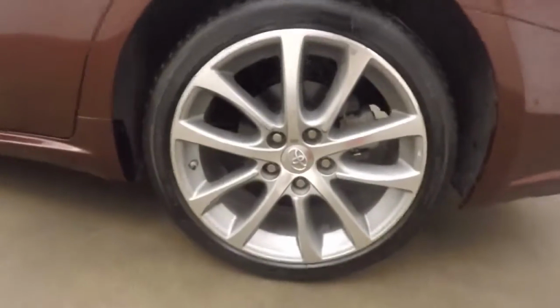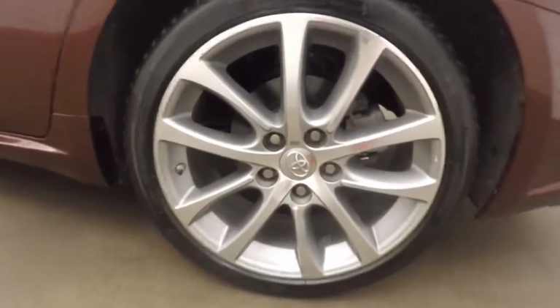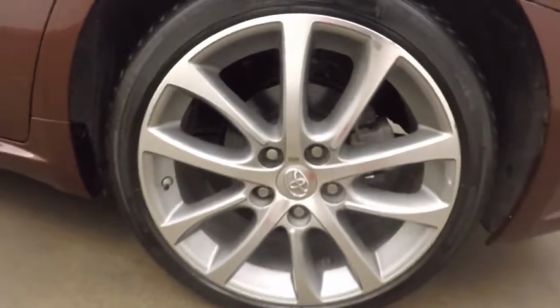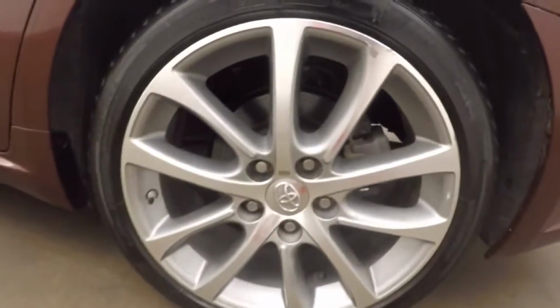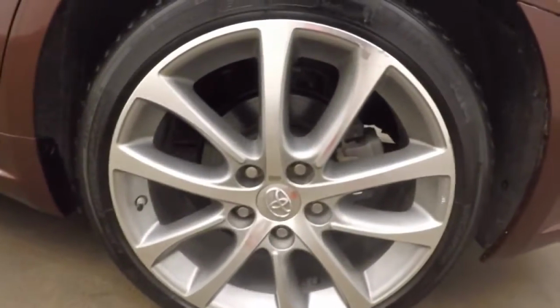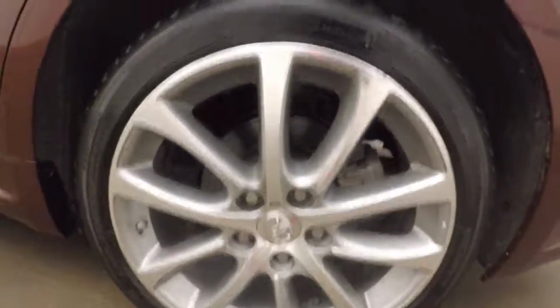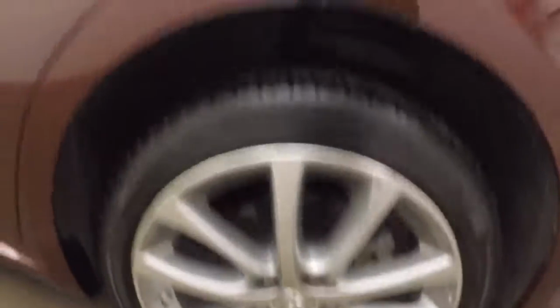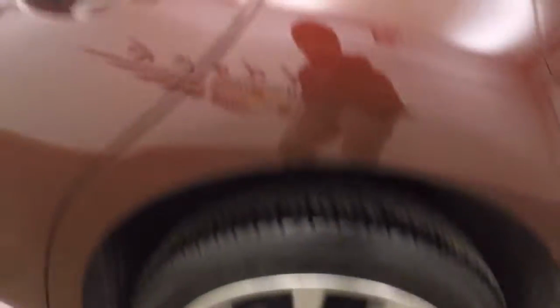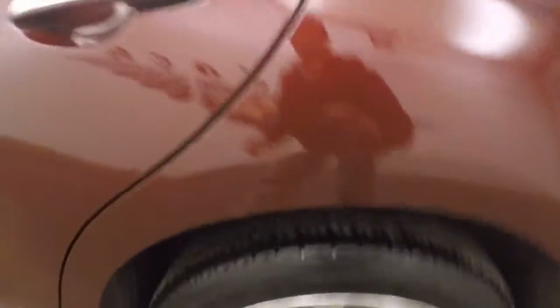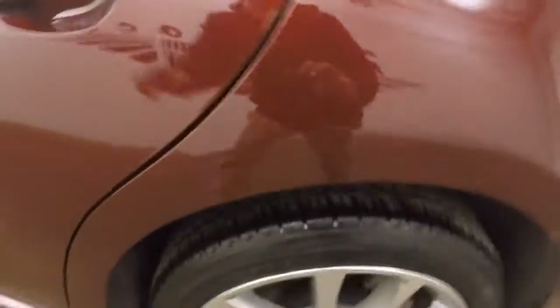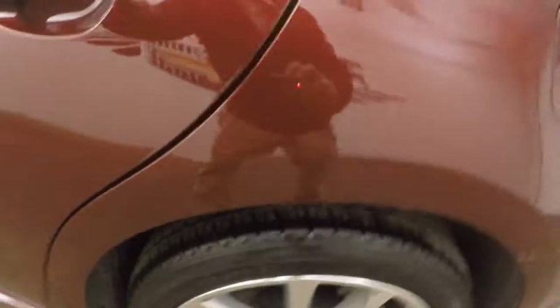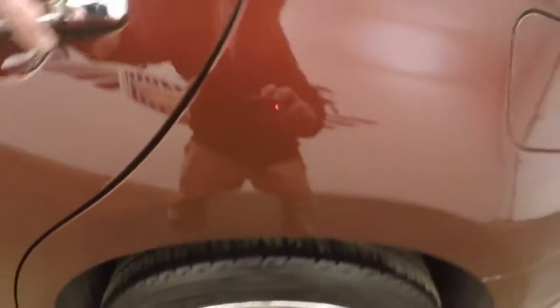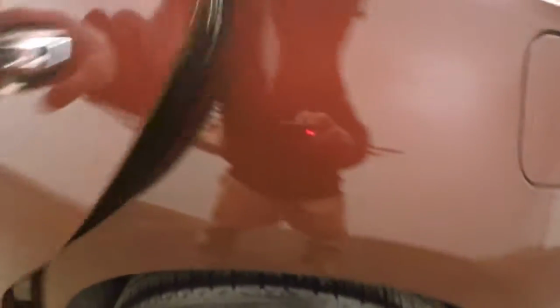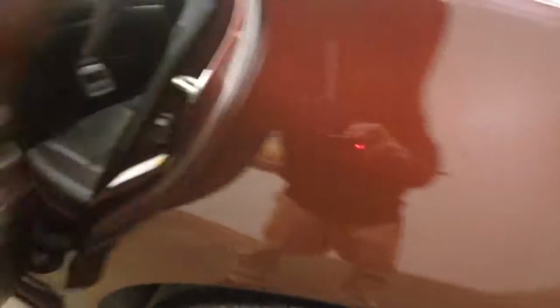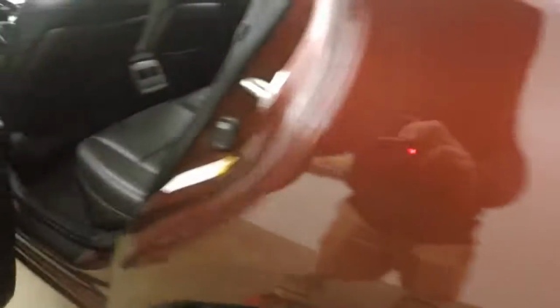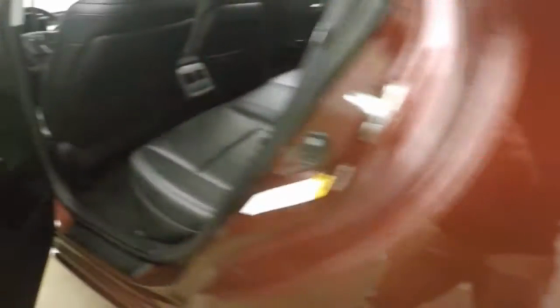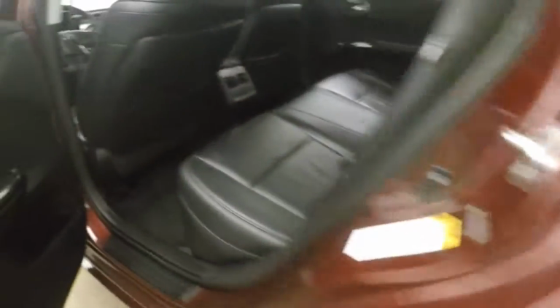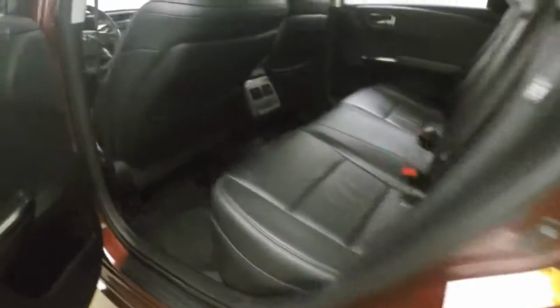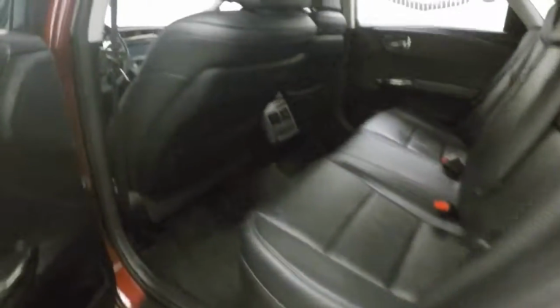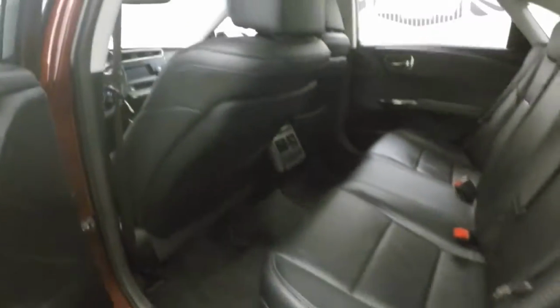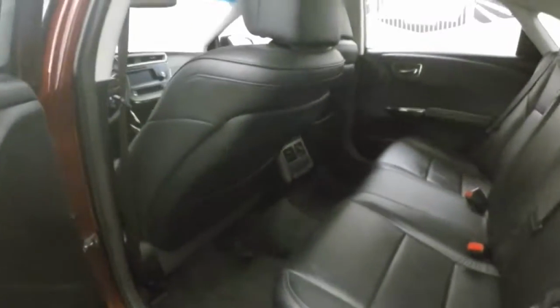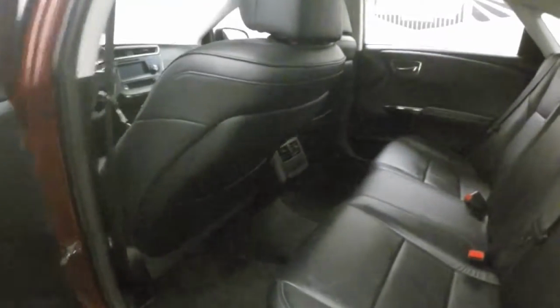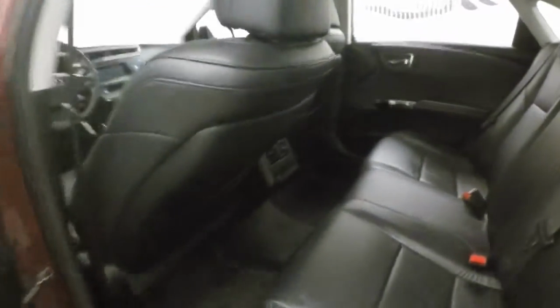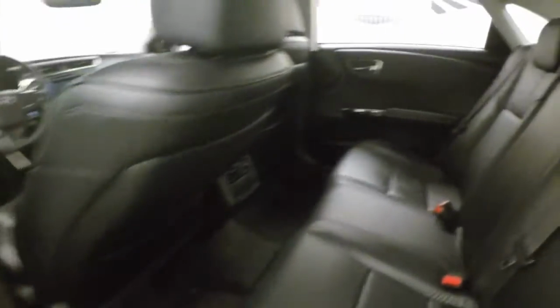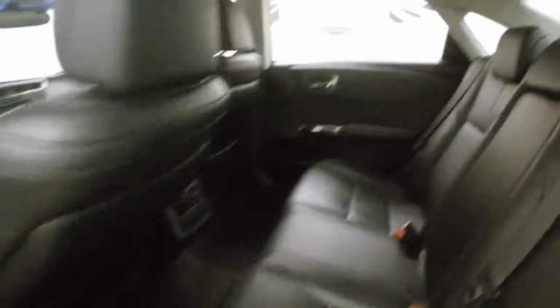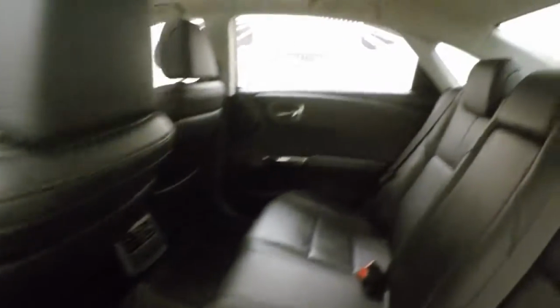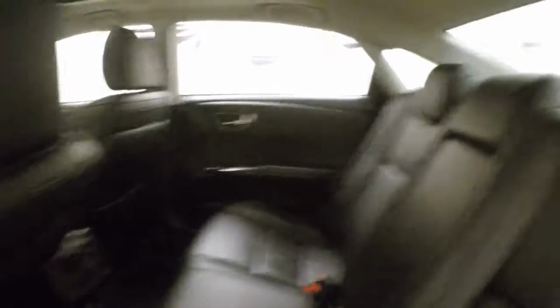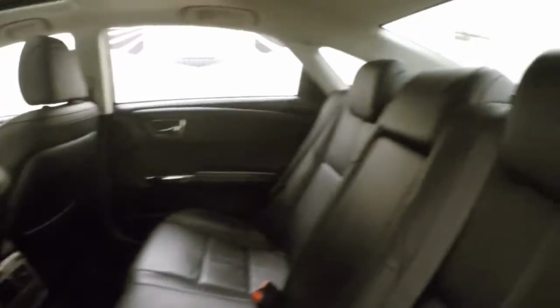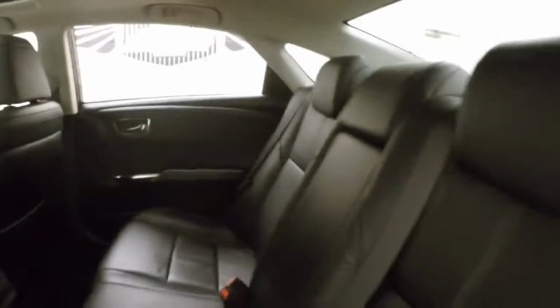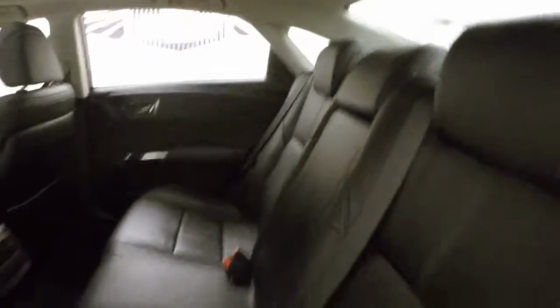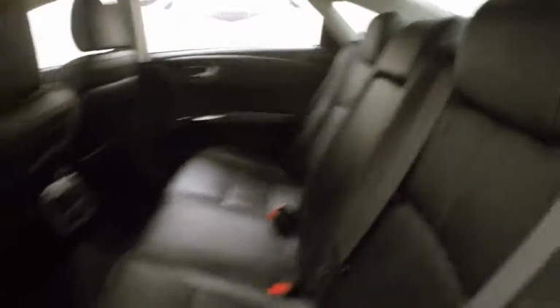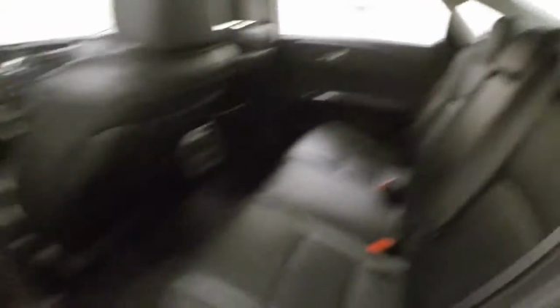There are nice alloy wheels. The interior is in great shape and it's black leather.